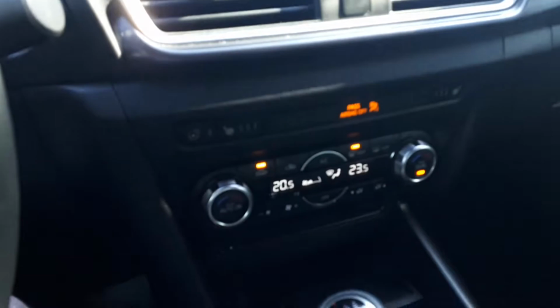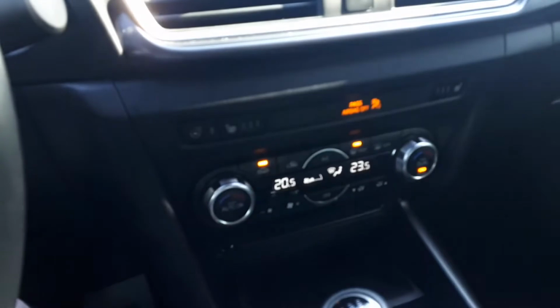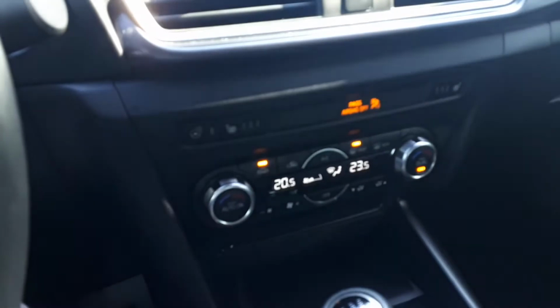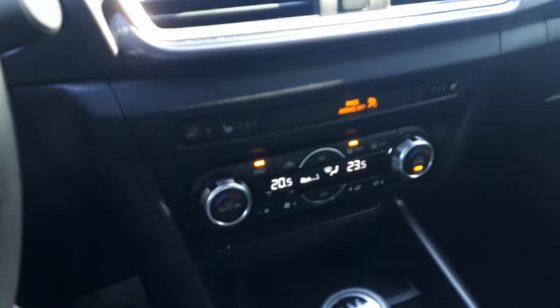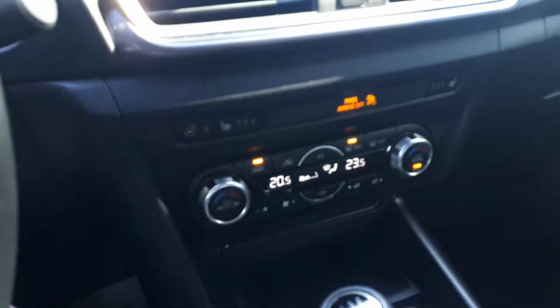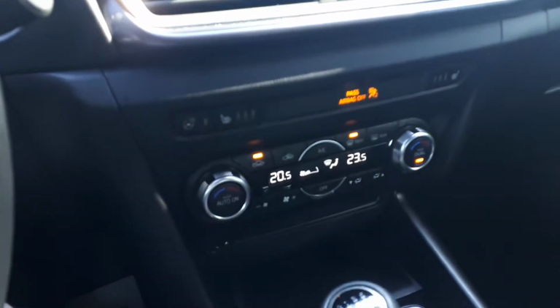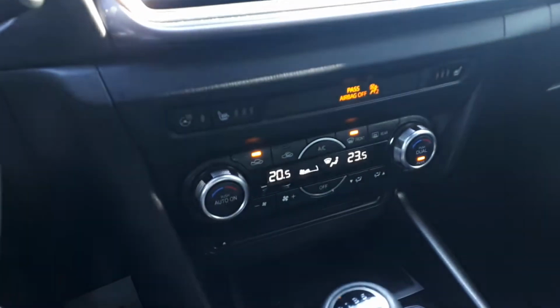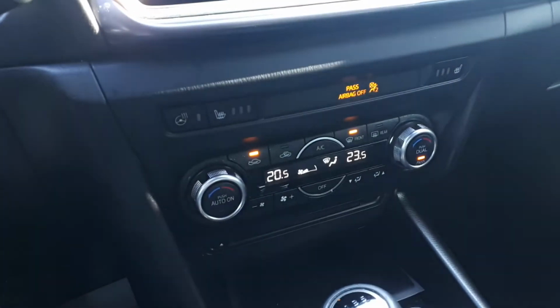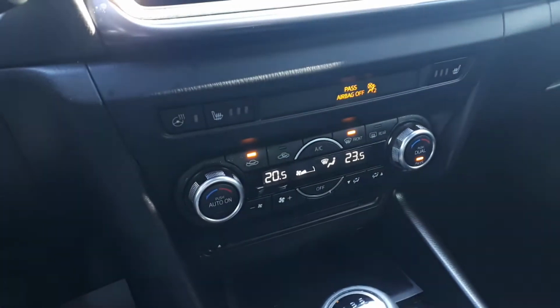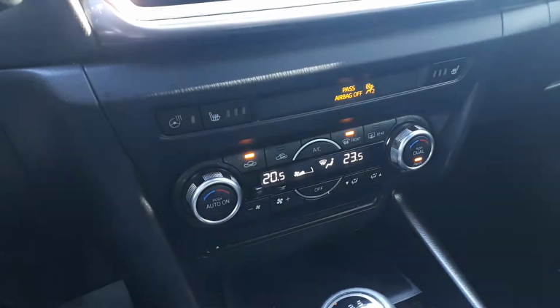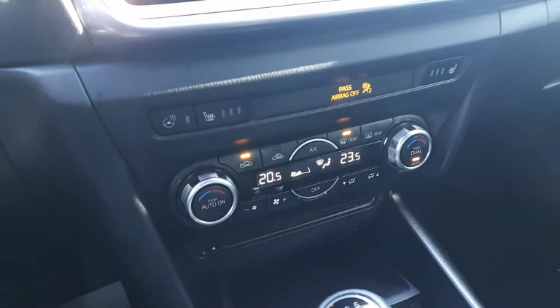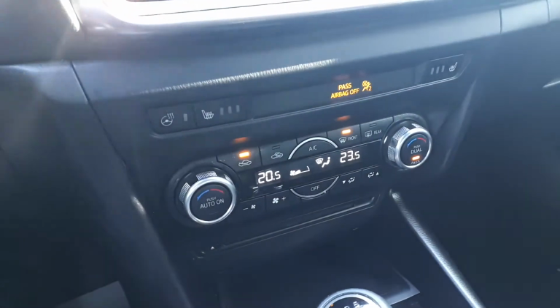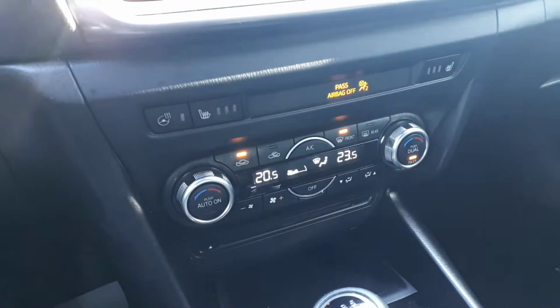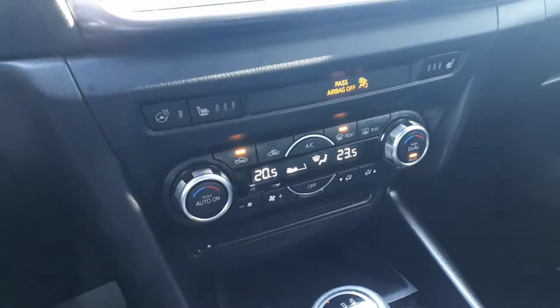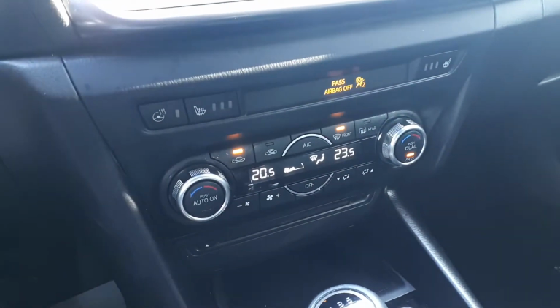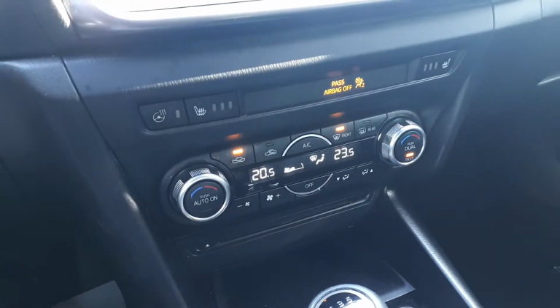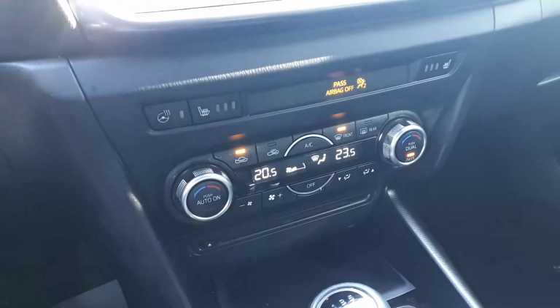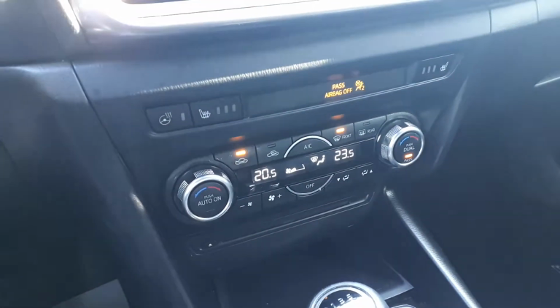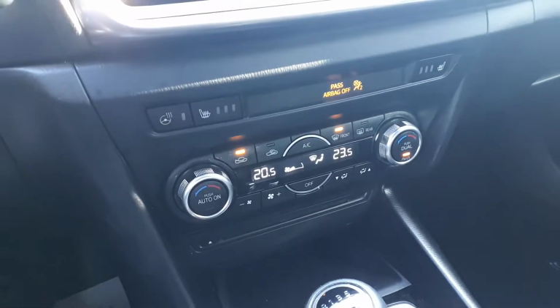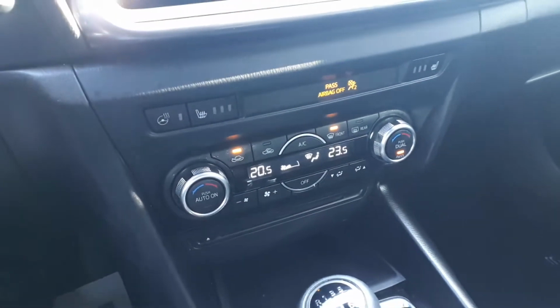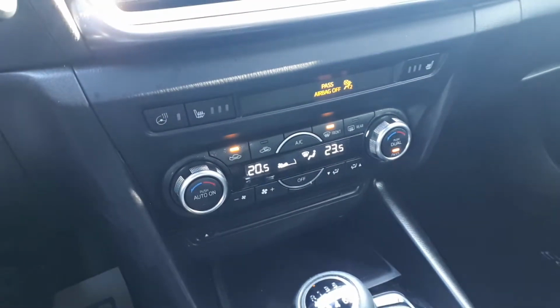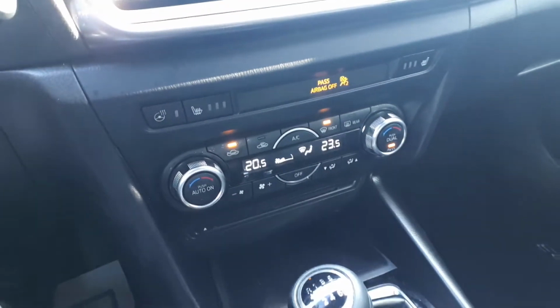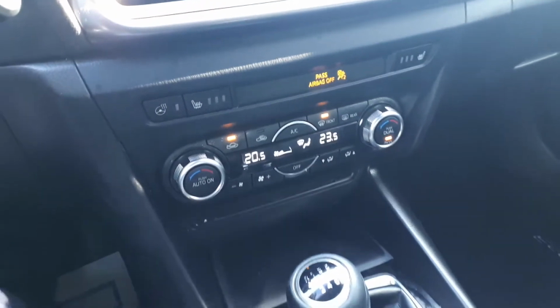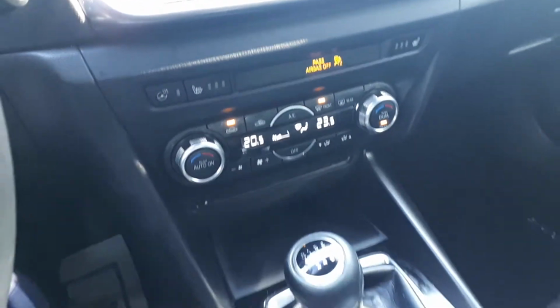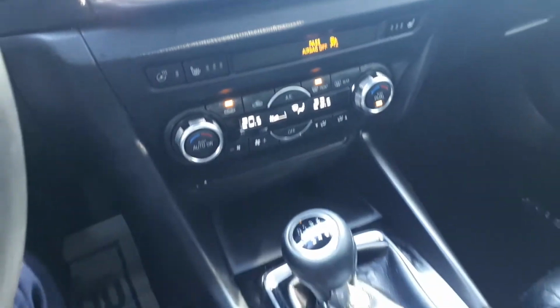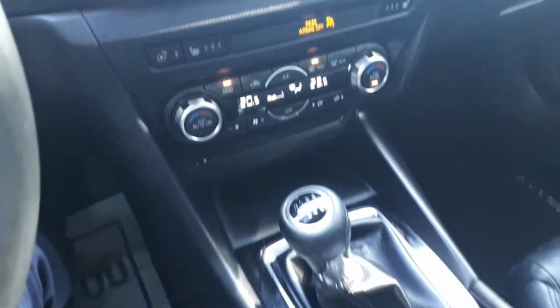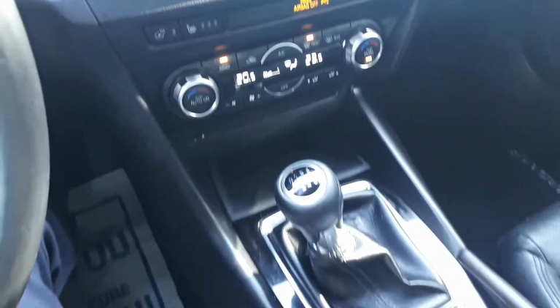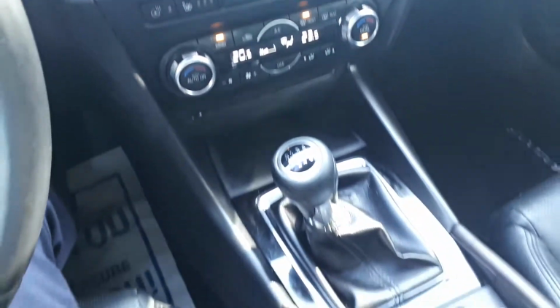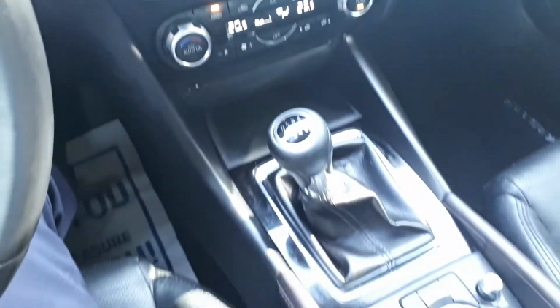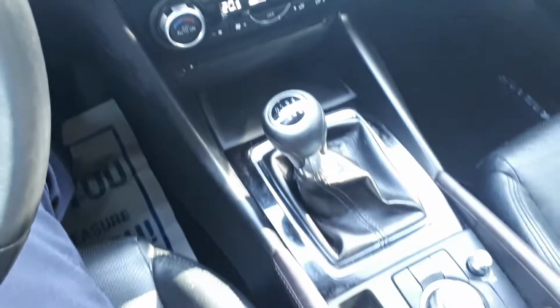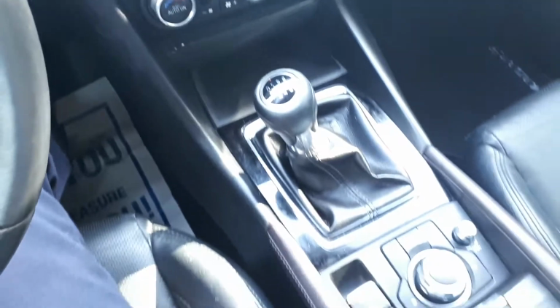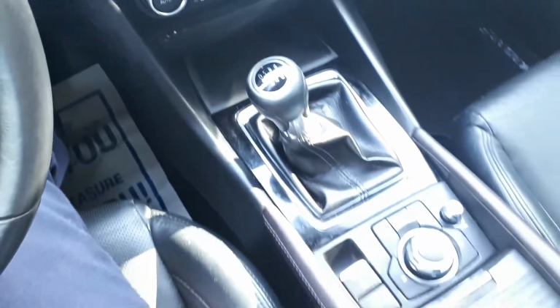It also has a heated steering wheel and heated seating, dual climate controls, and many more great features.